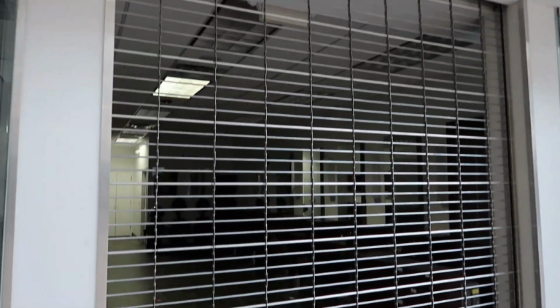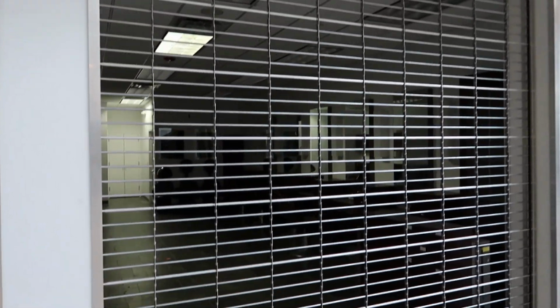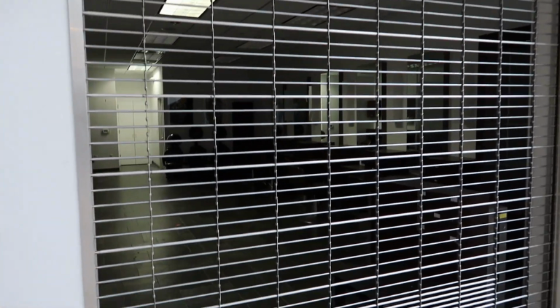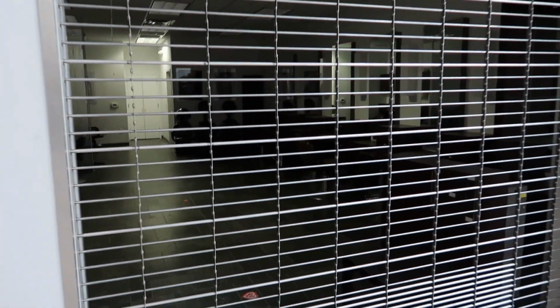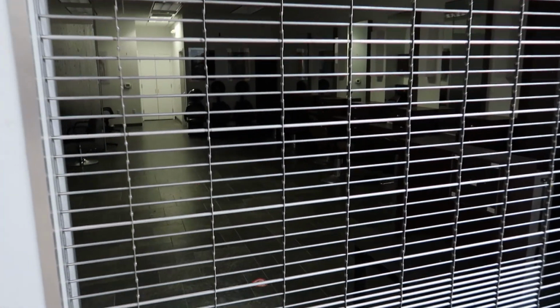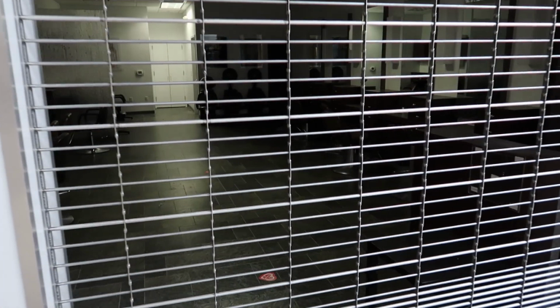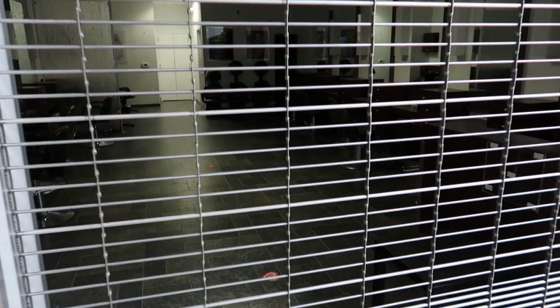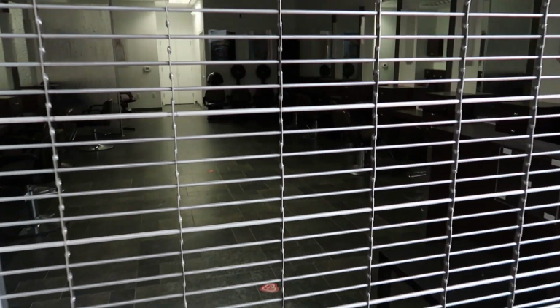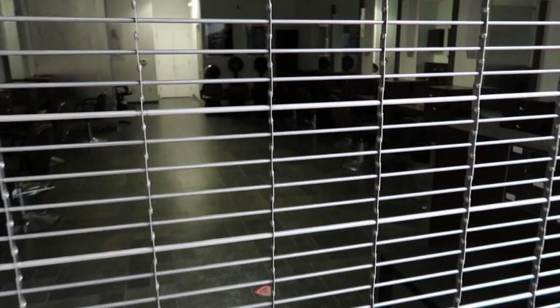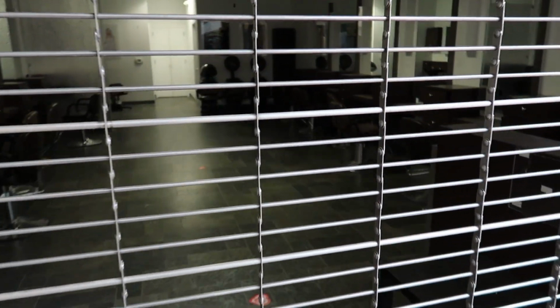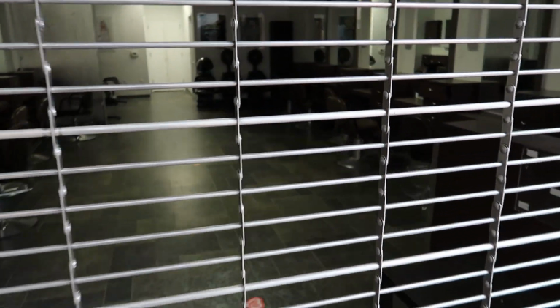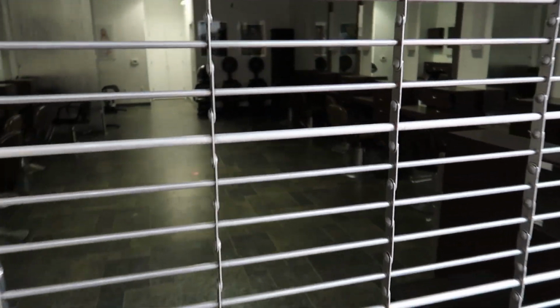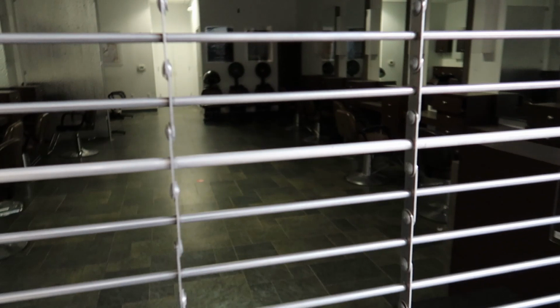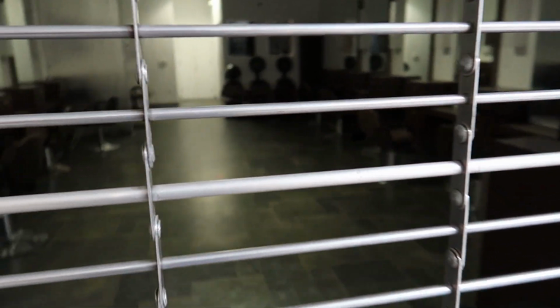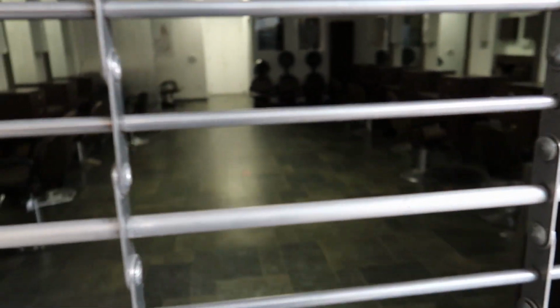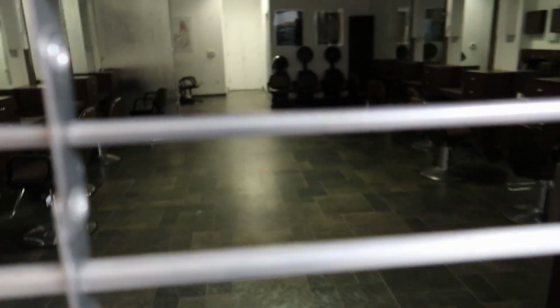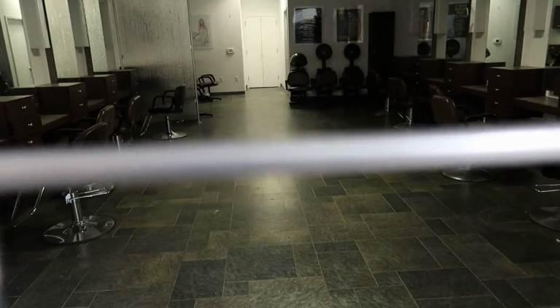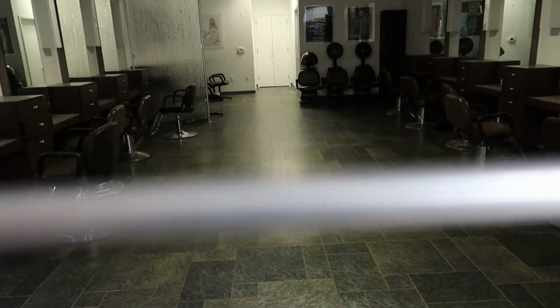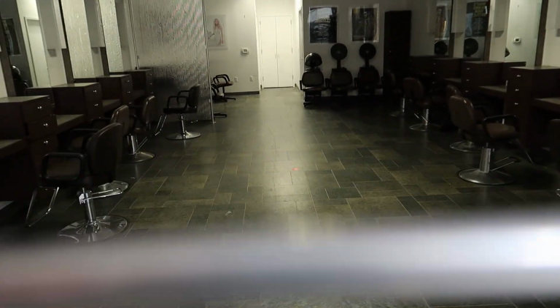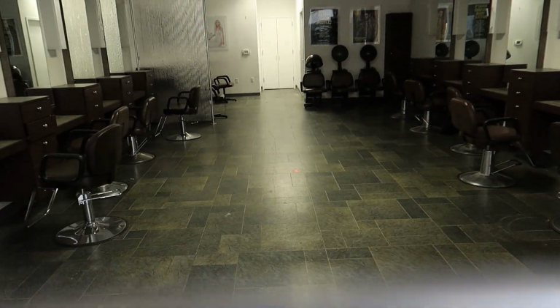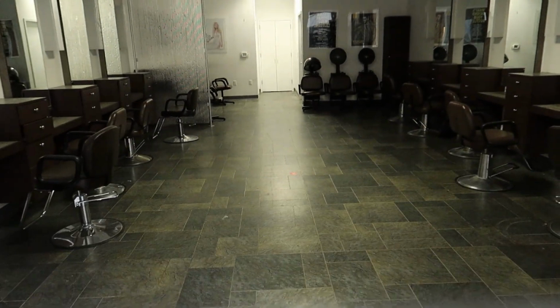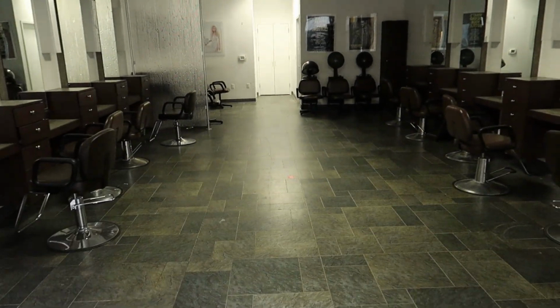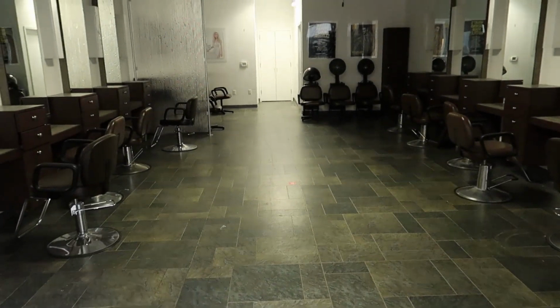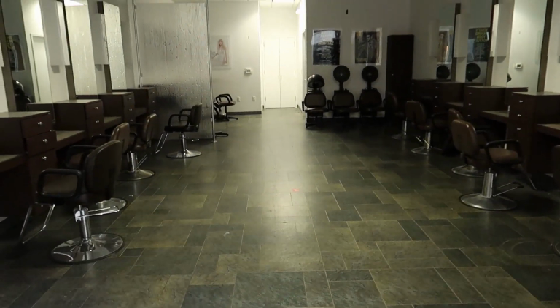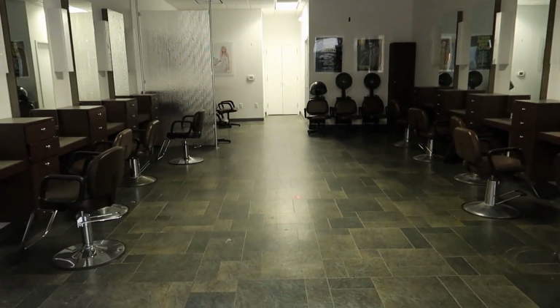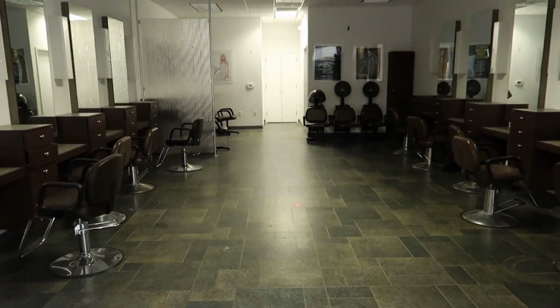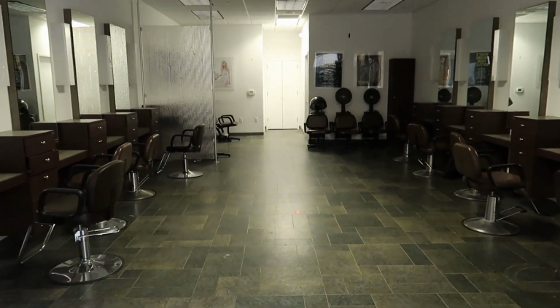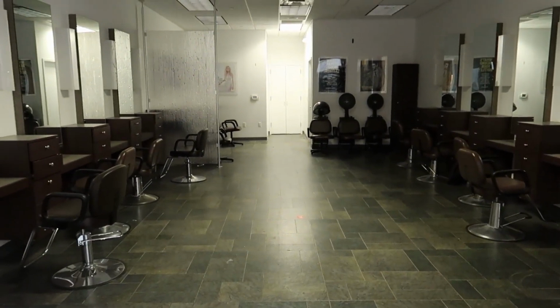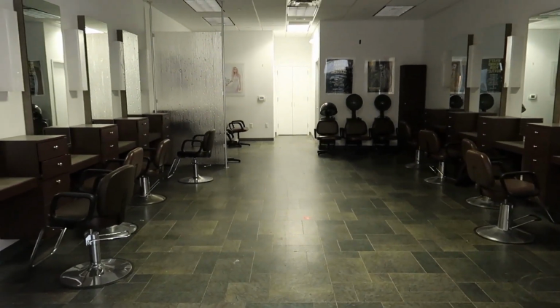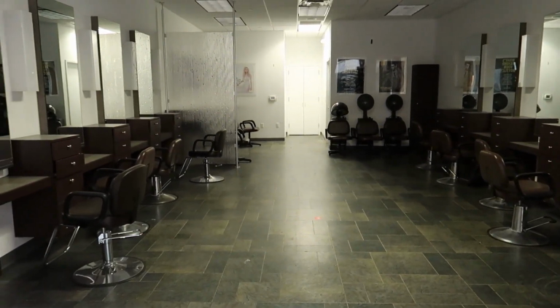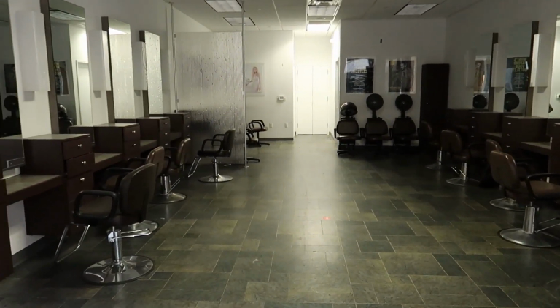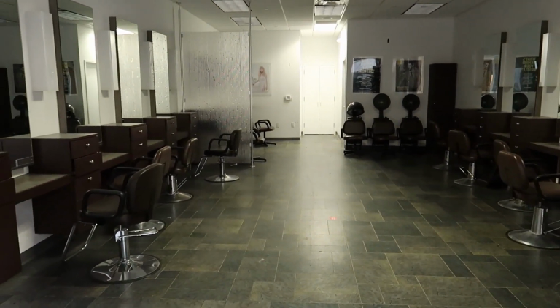Let's take a look in this barber shop. Still got all the chairs and everything there.